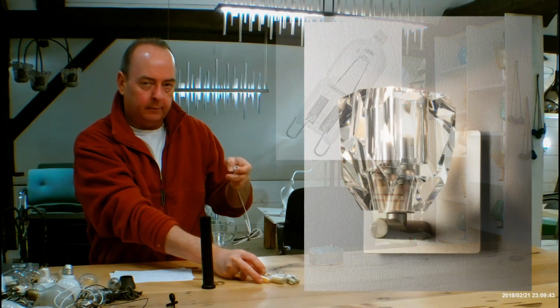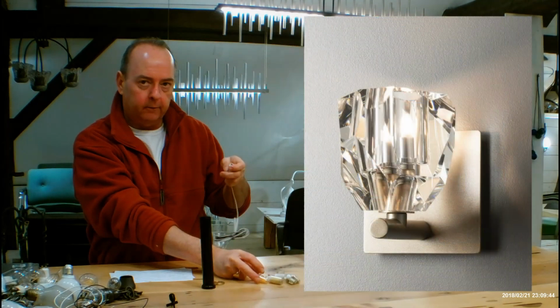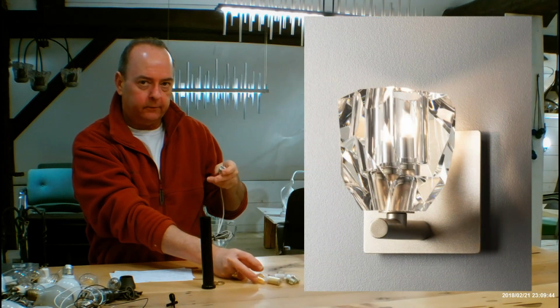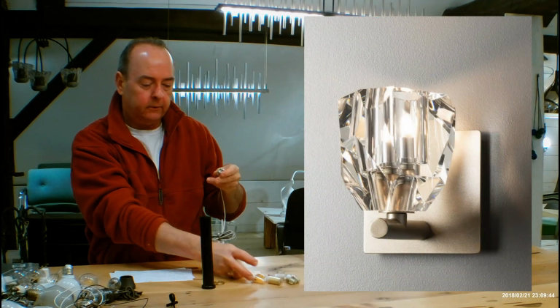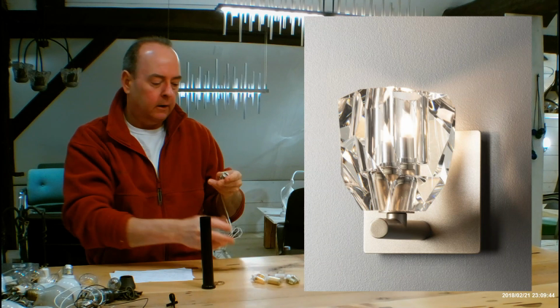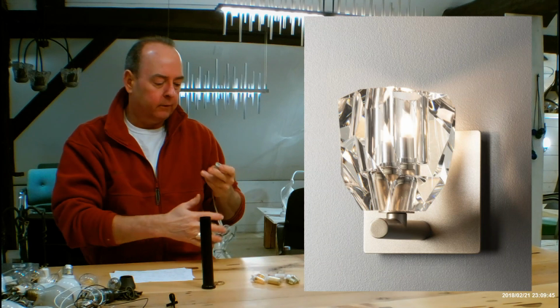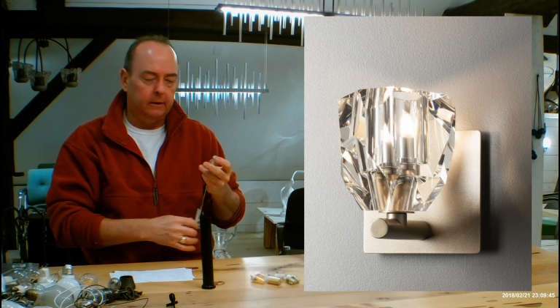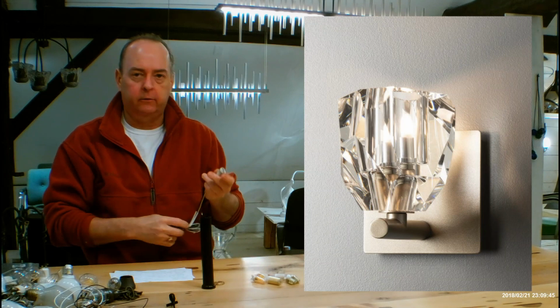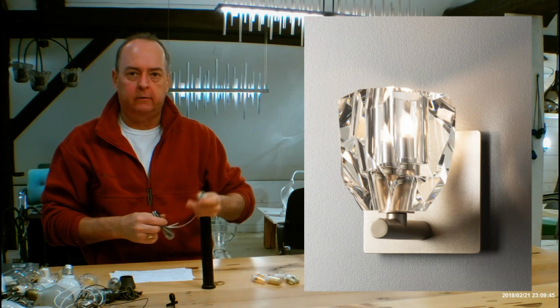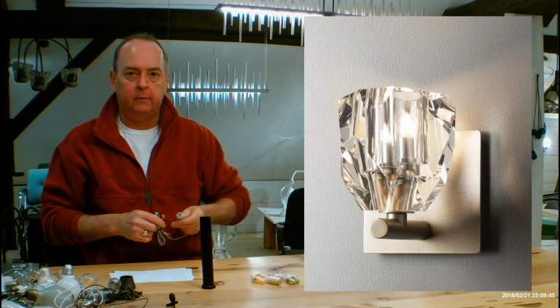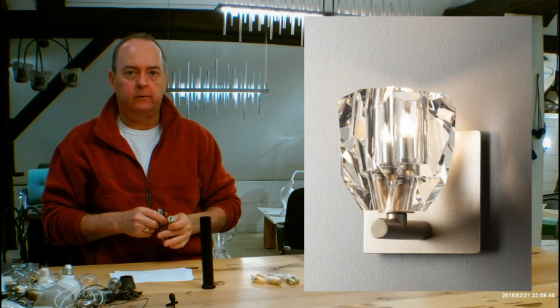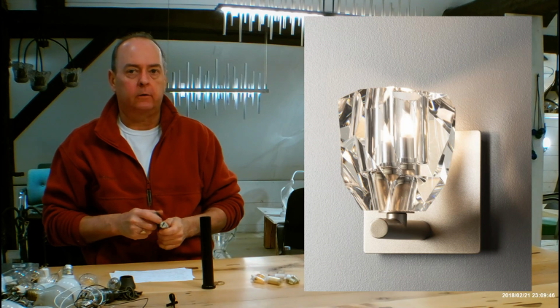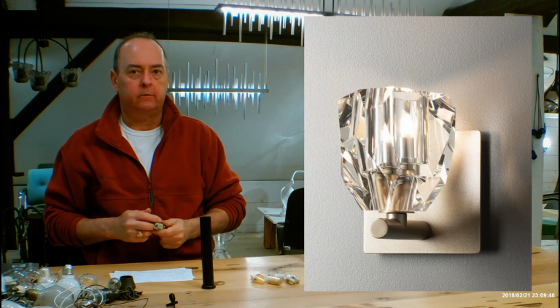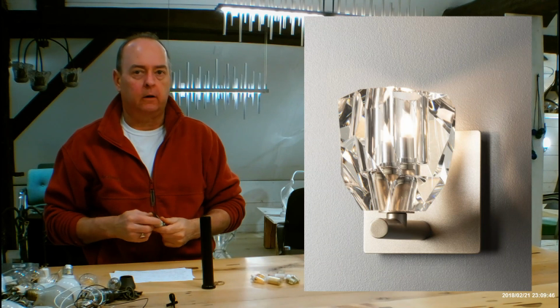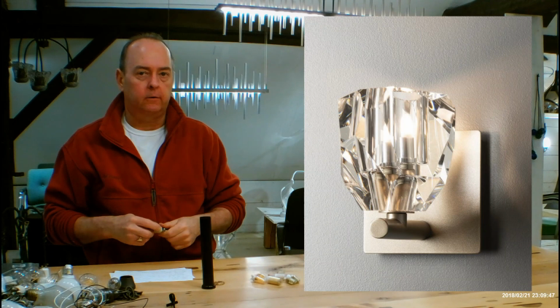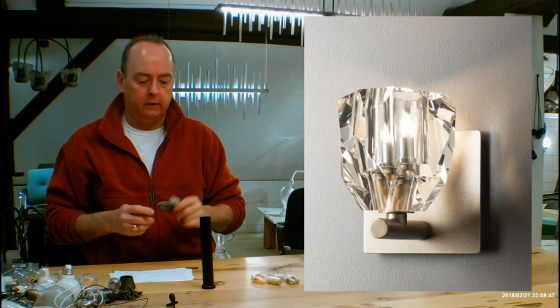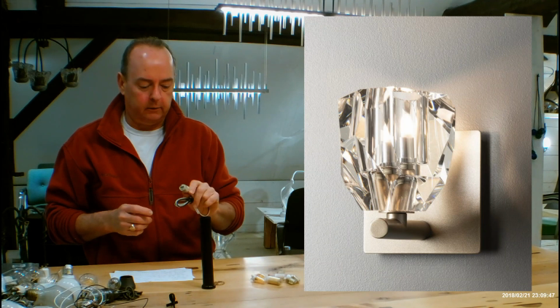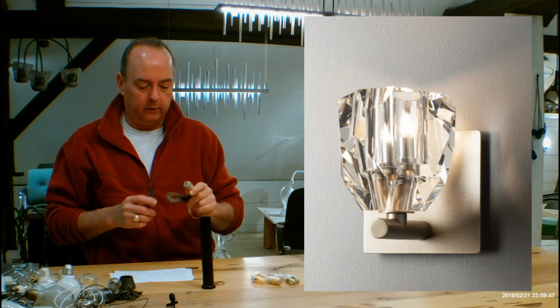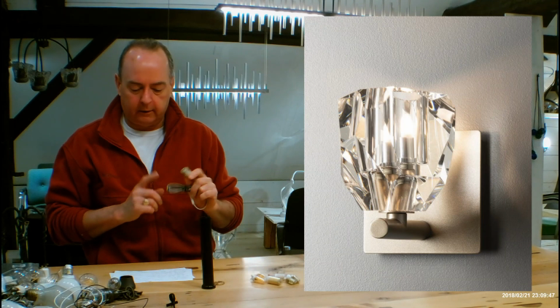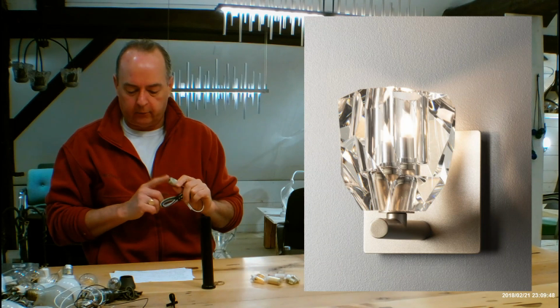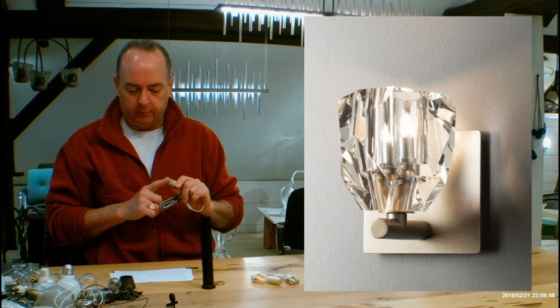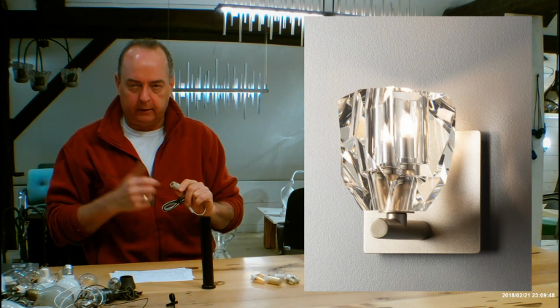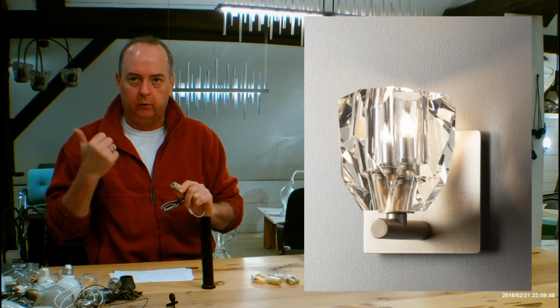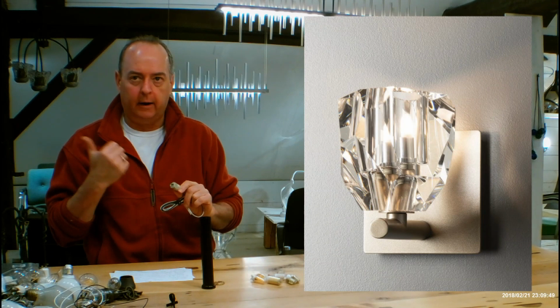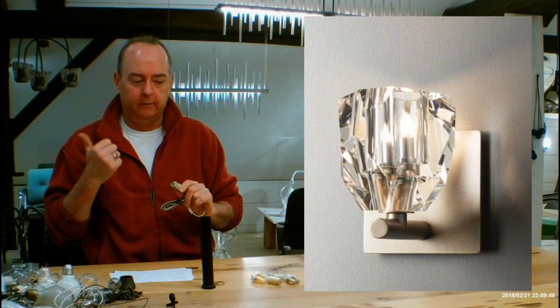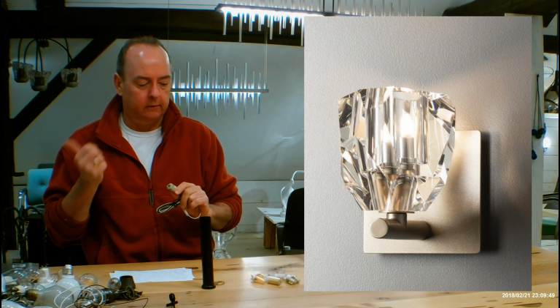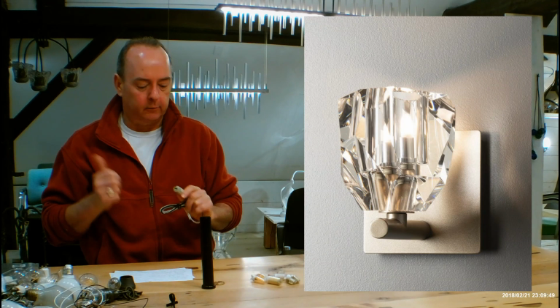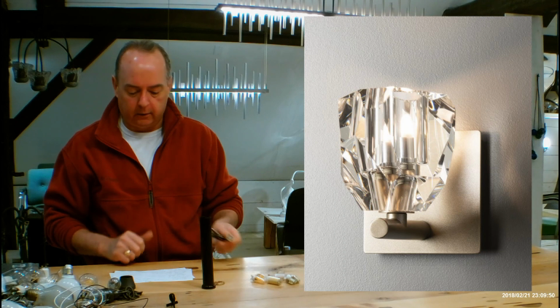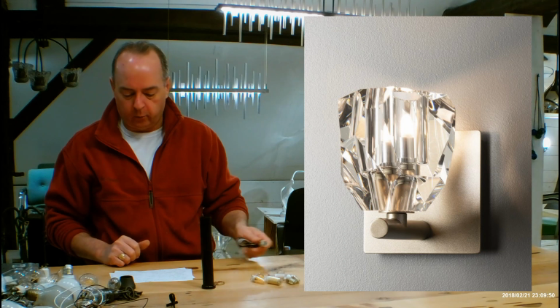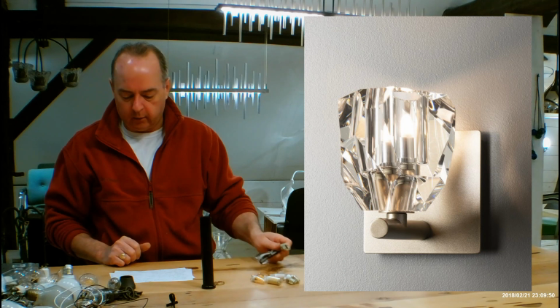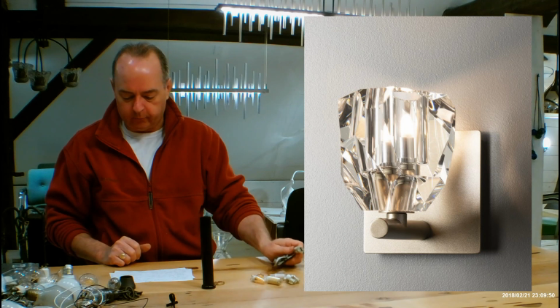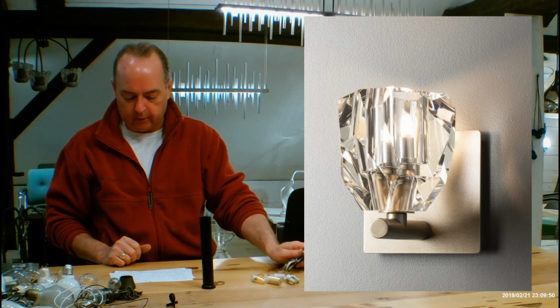This is a dimmable fixture. If you're going to be using a dimmer, tell your installer so they put the correct dimmer on the wall.